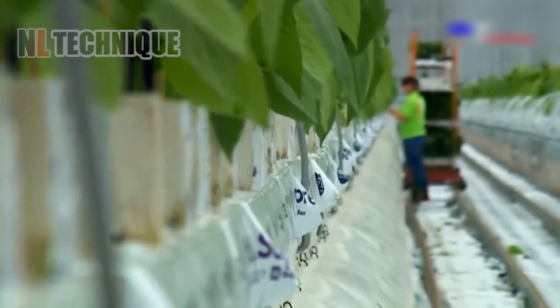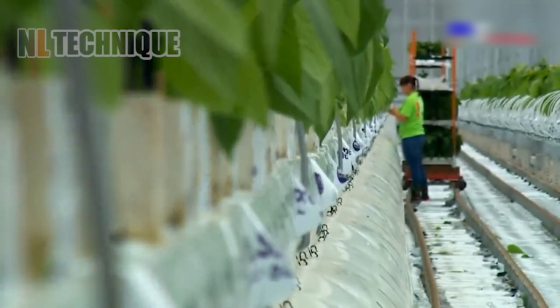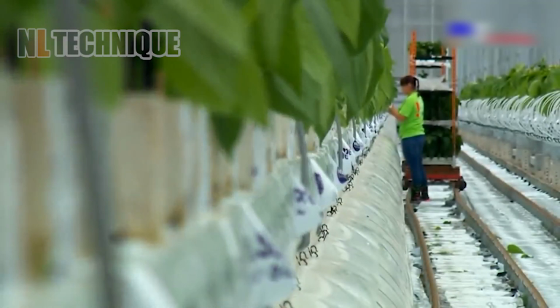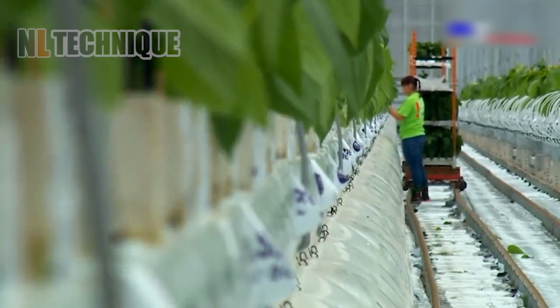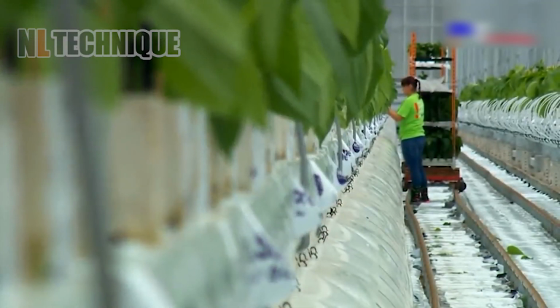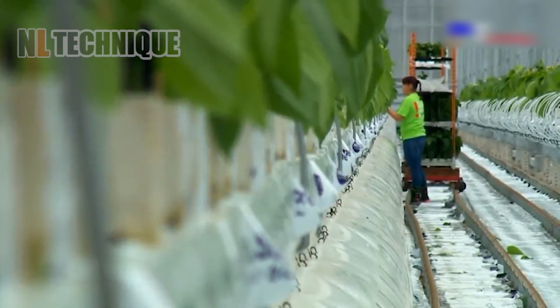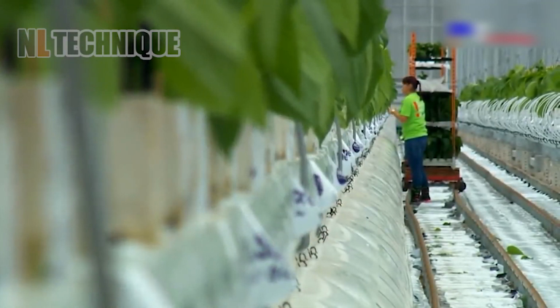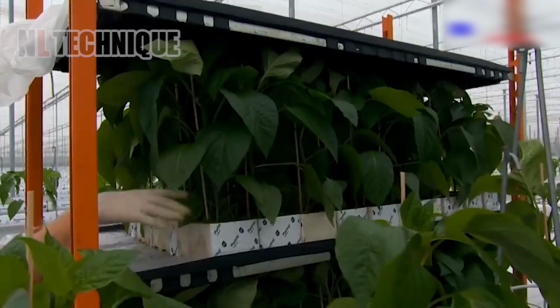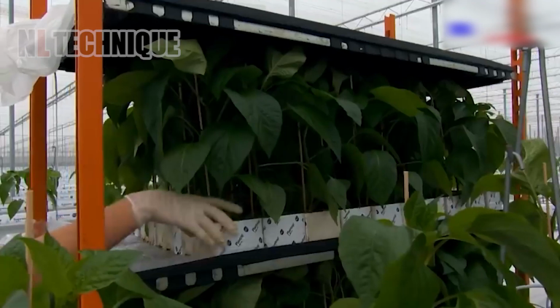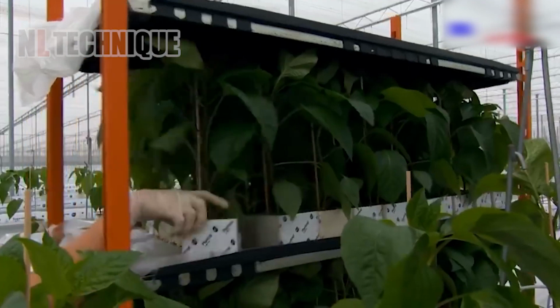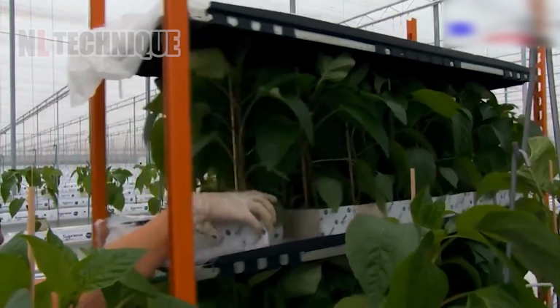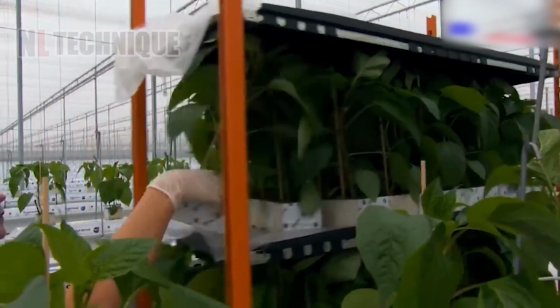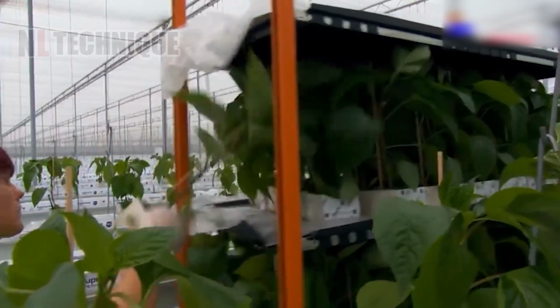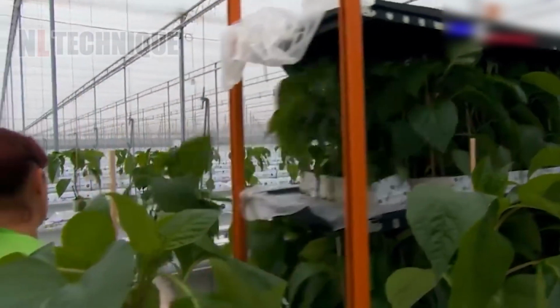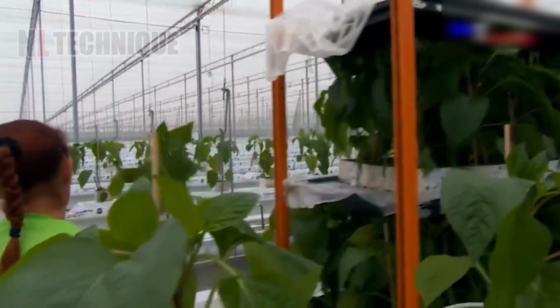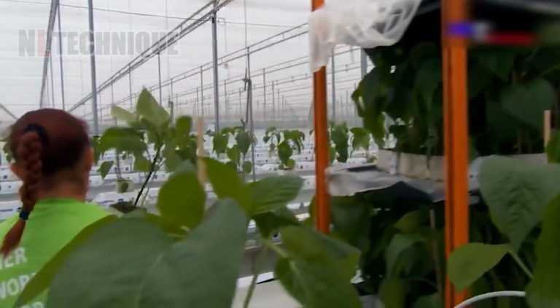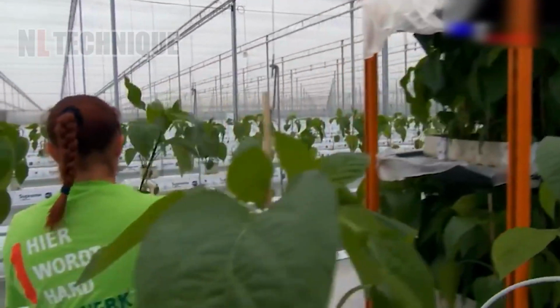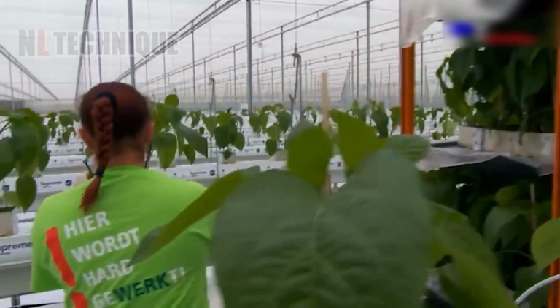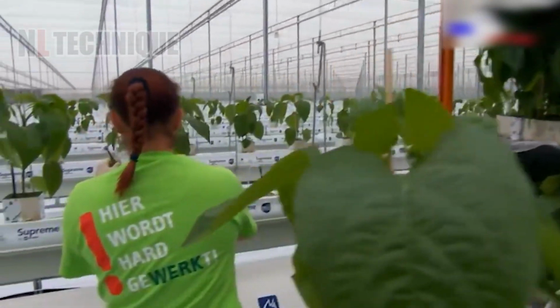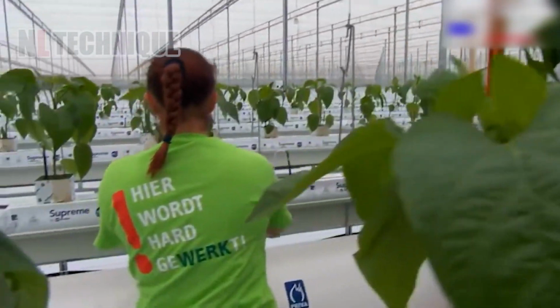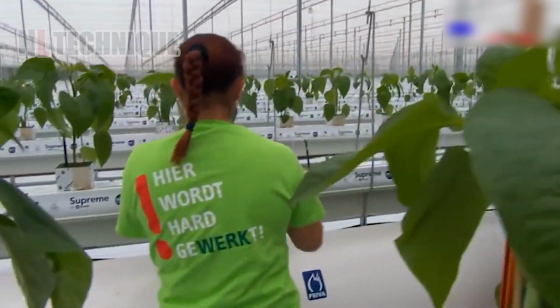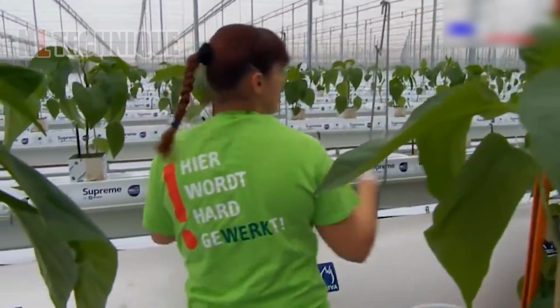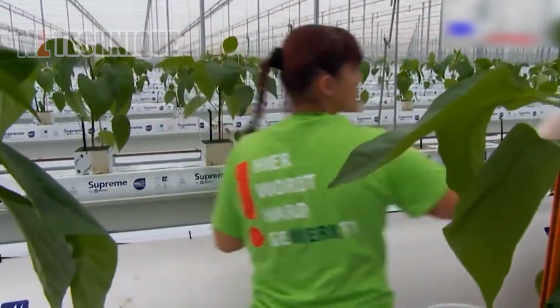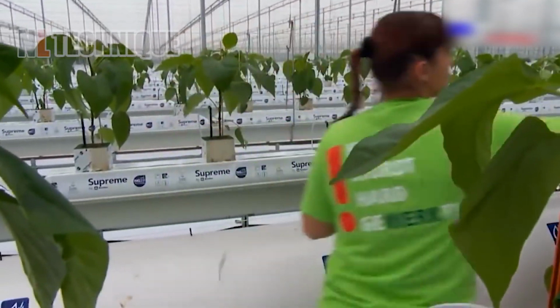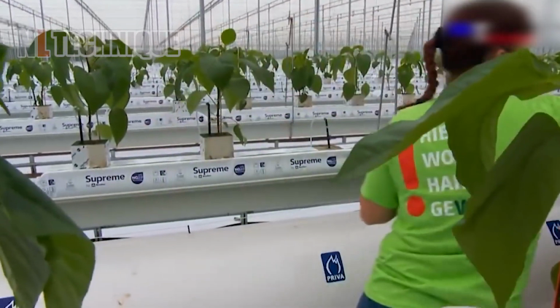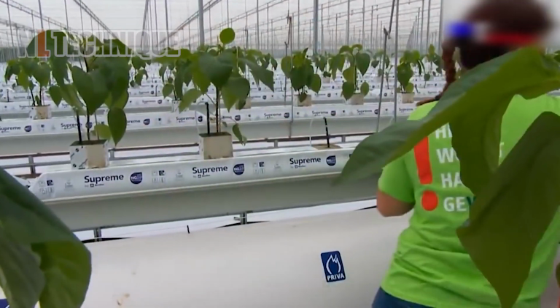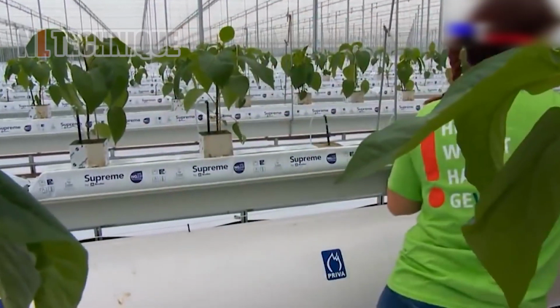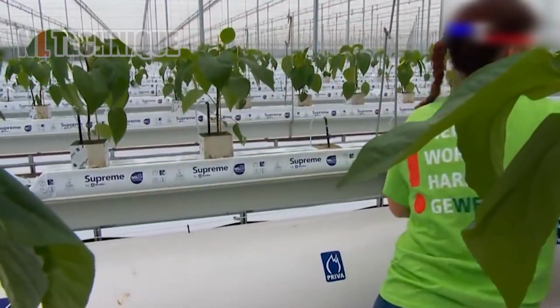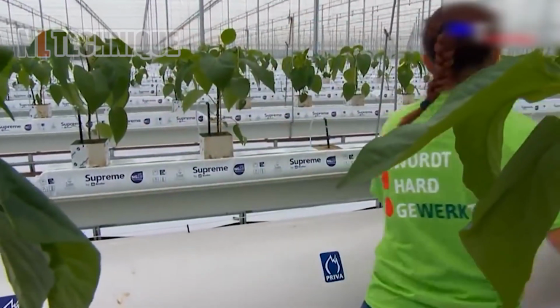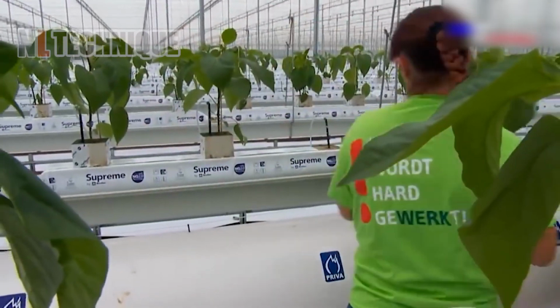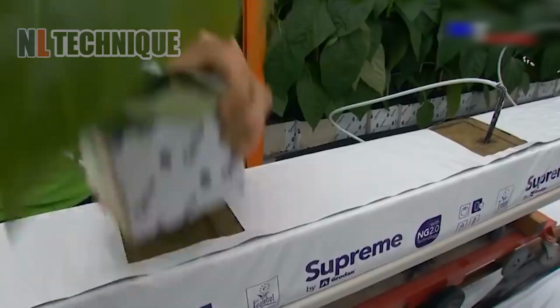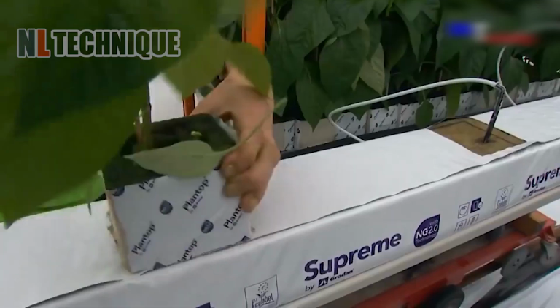Growing cucumbers in a net house helps reduce harmful factors like bees and bad weather.